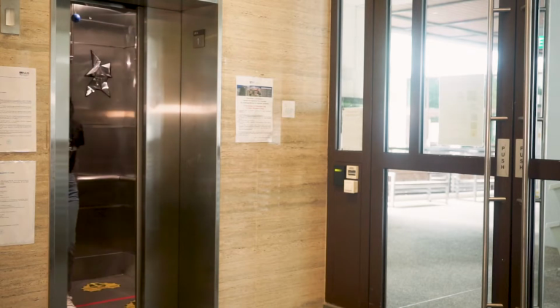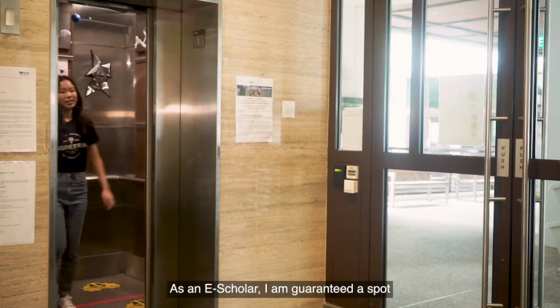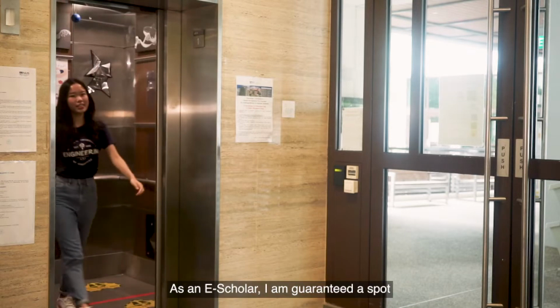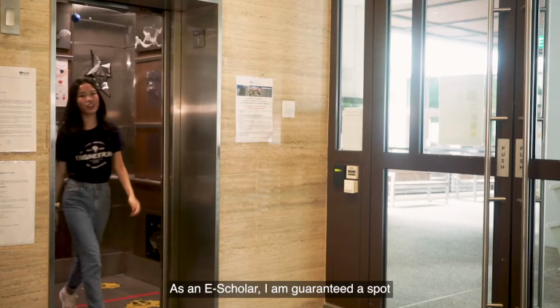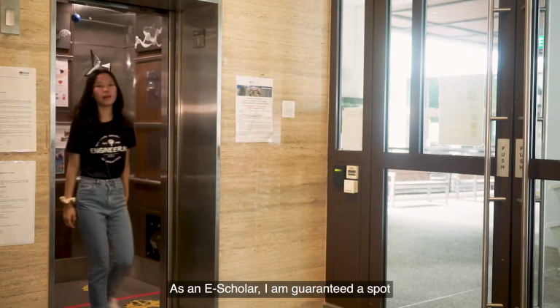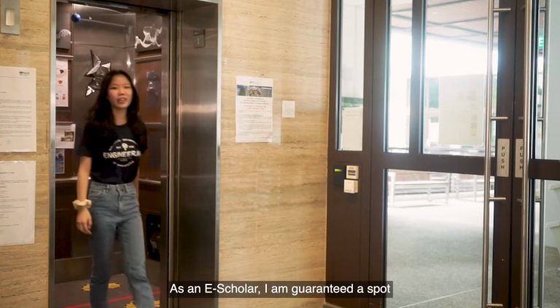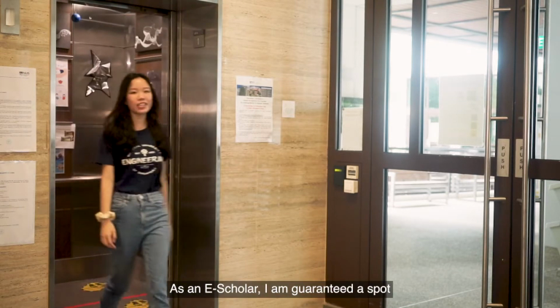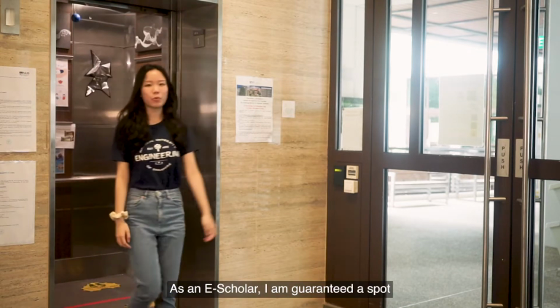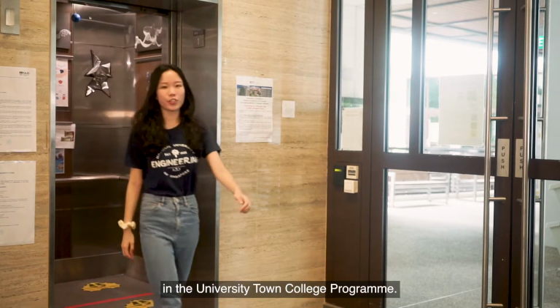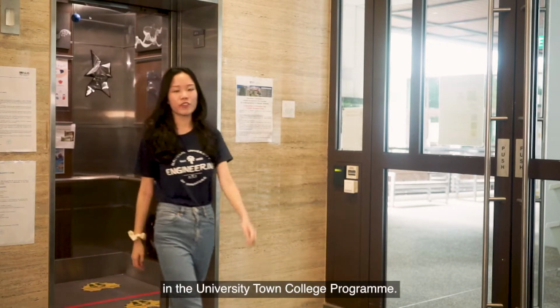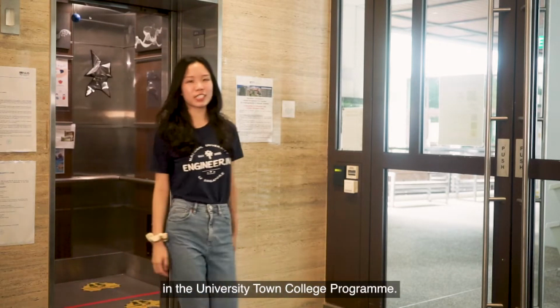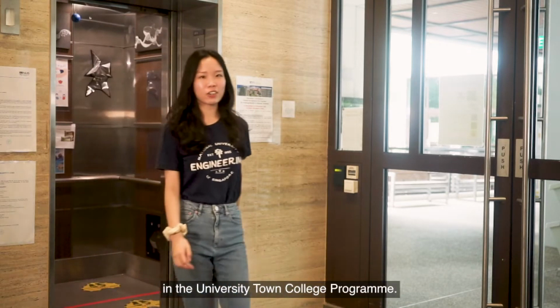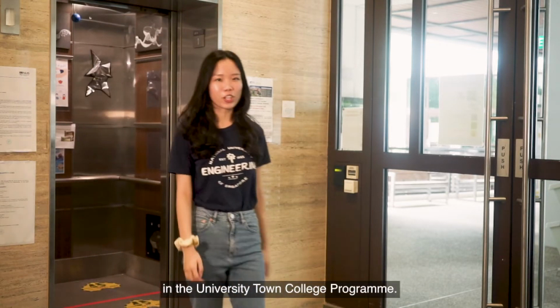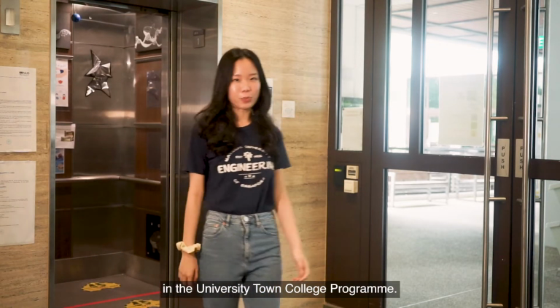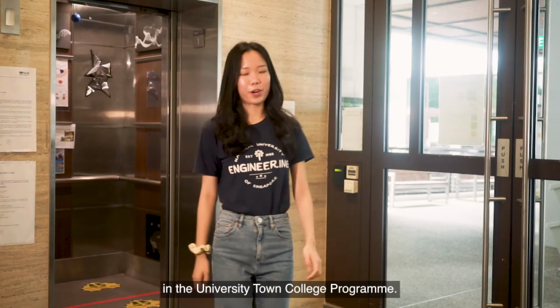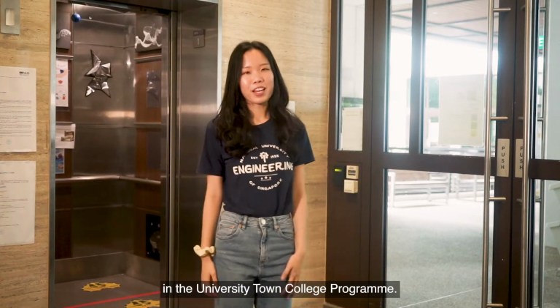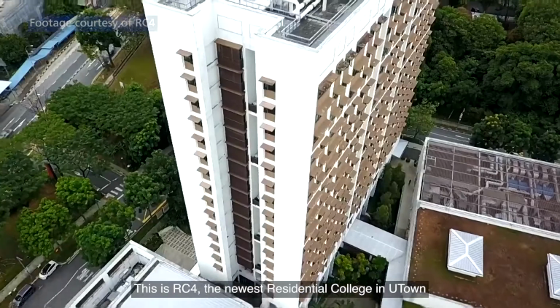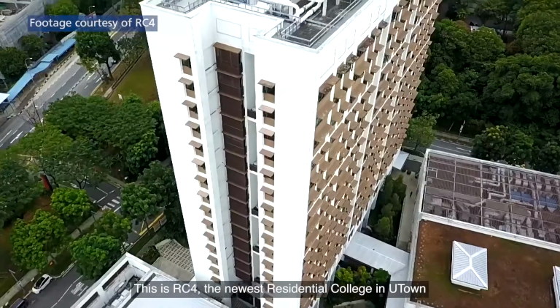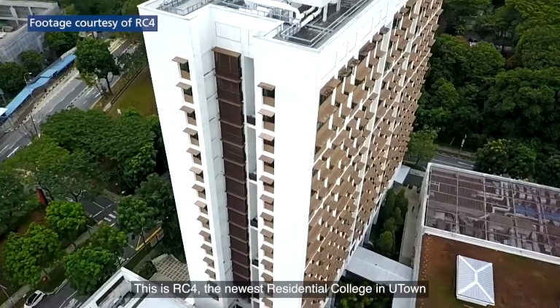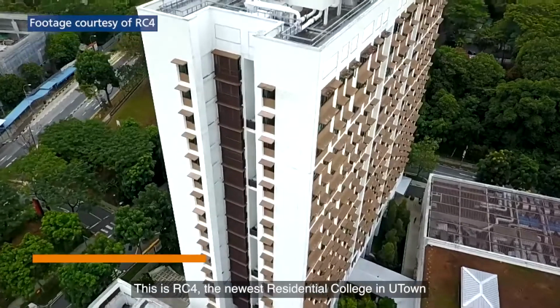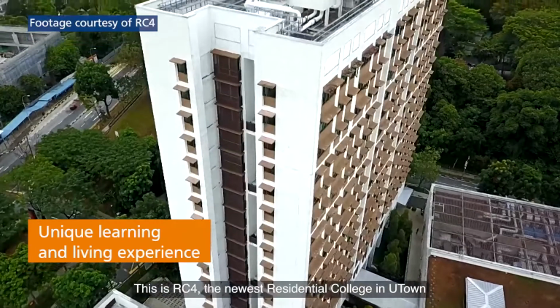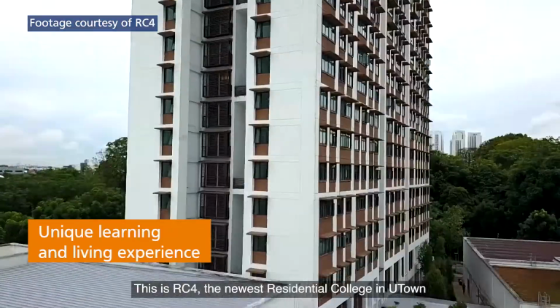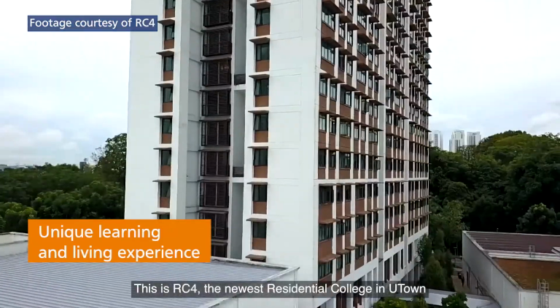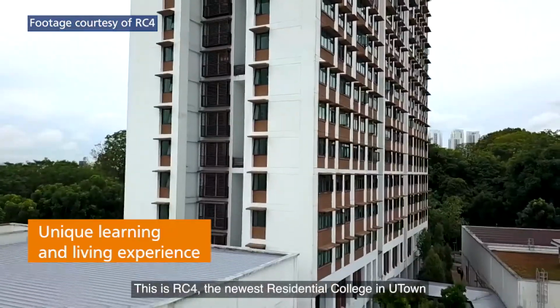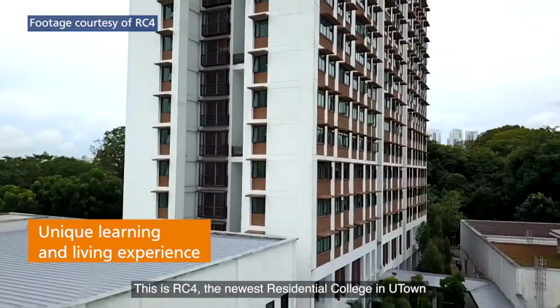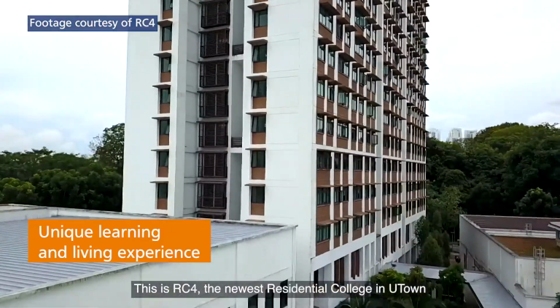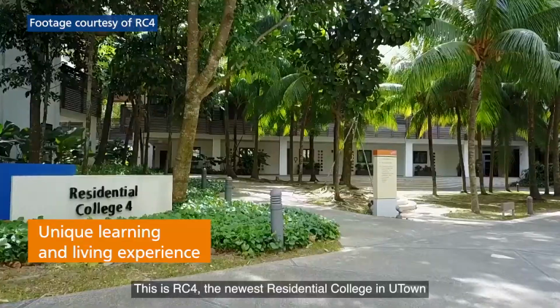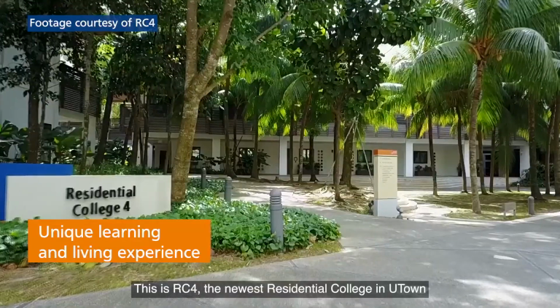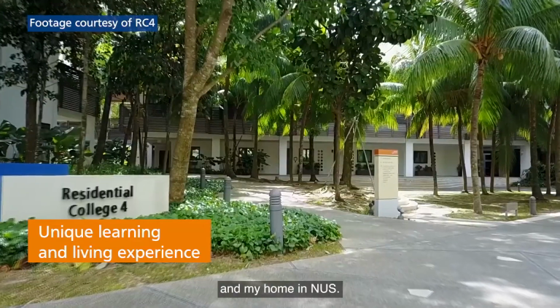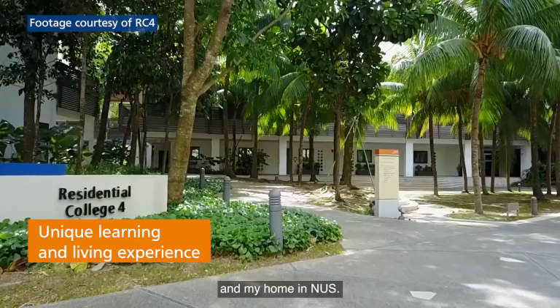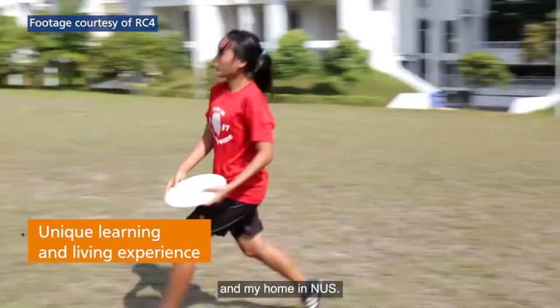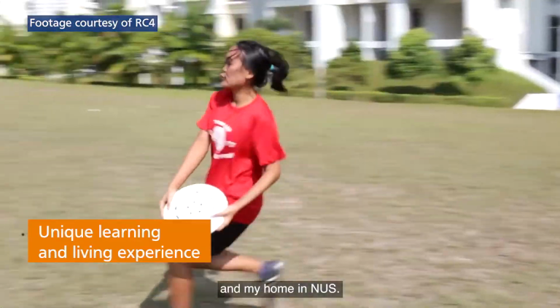As an E-Scholar, I'm guaranteed a spot in the University Town College program. This is RC4, the newest residential college in U-Town, and my home in NUS.